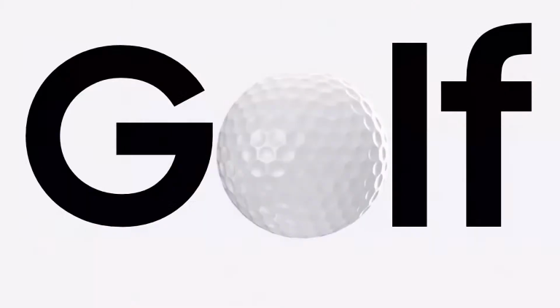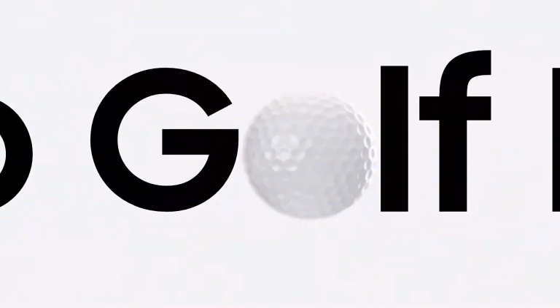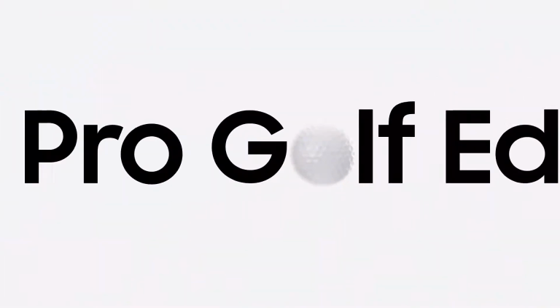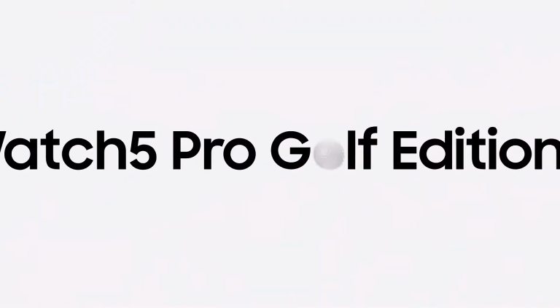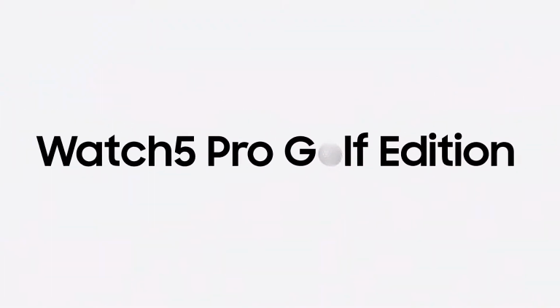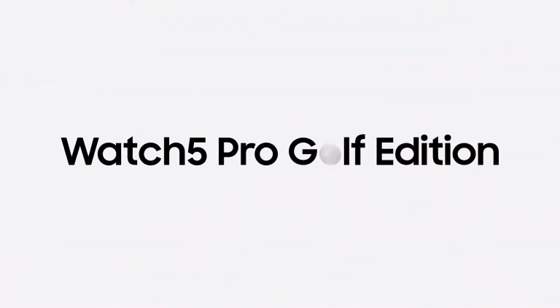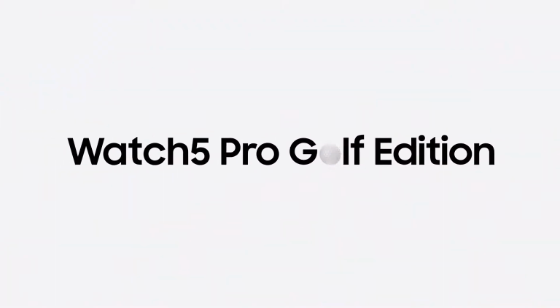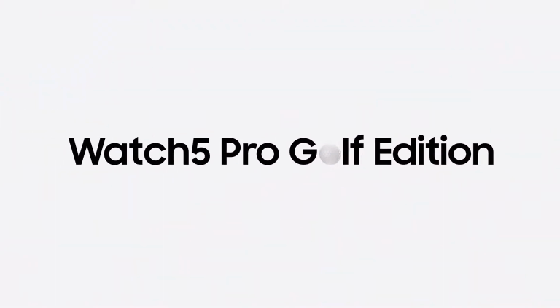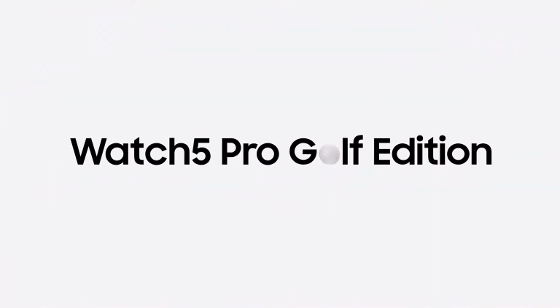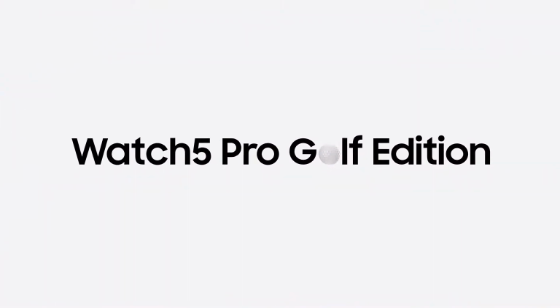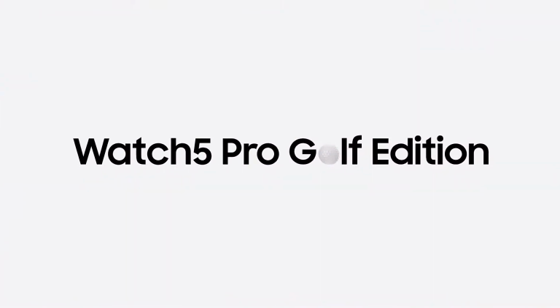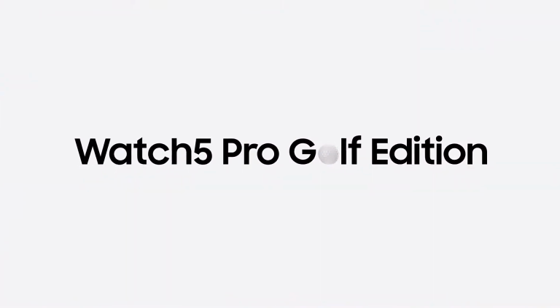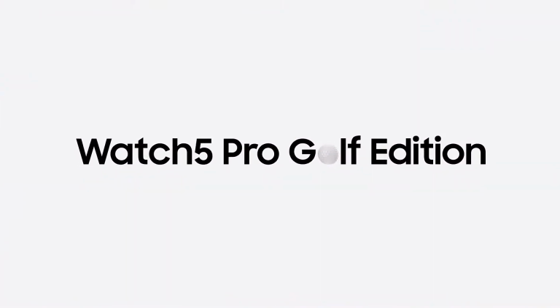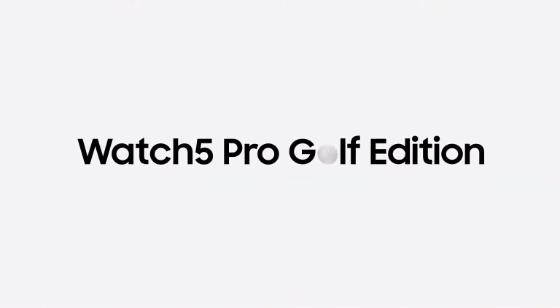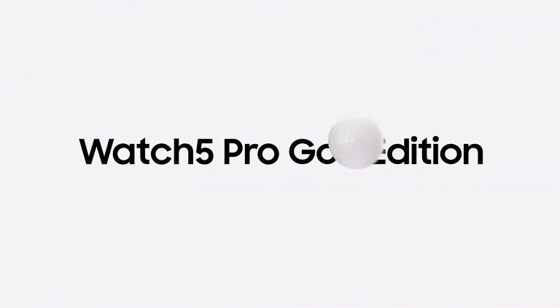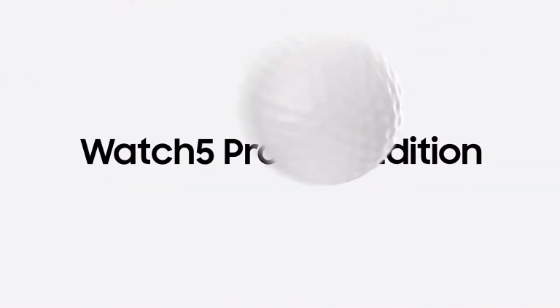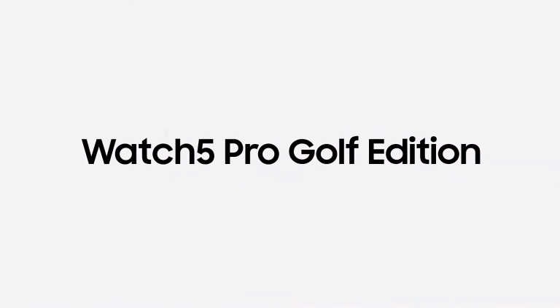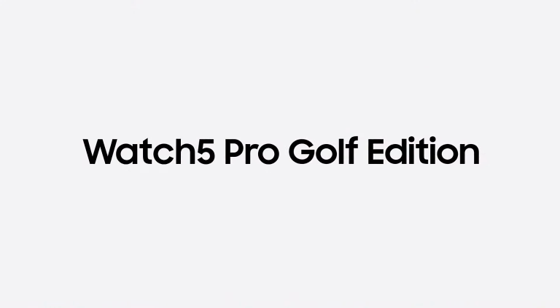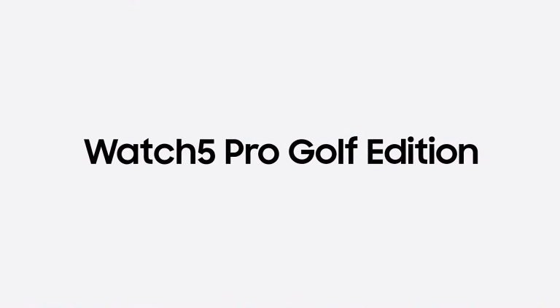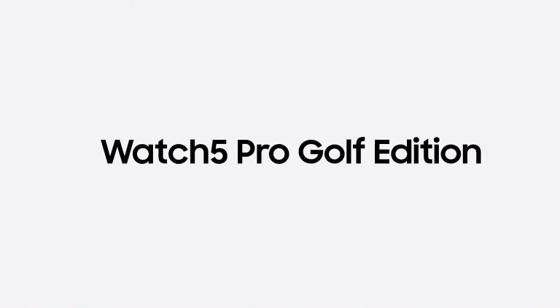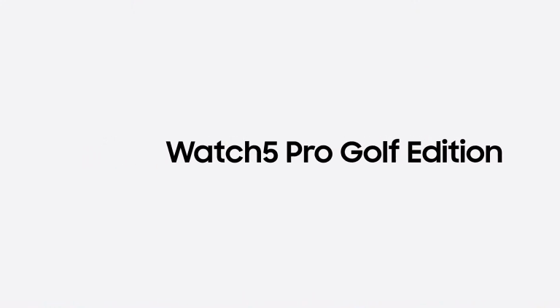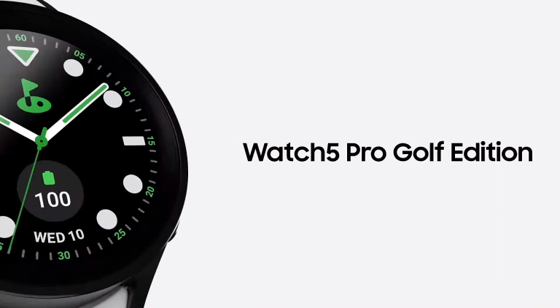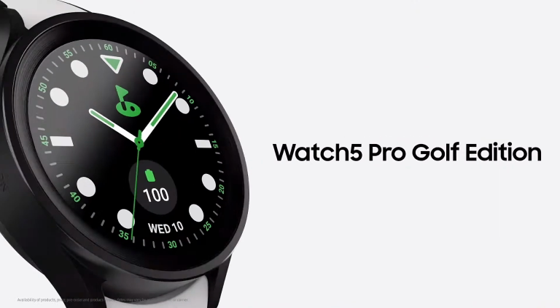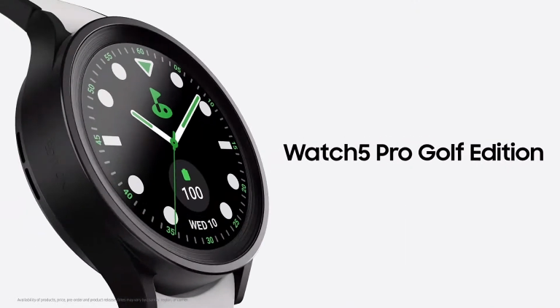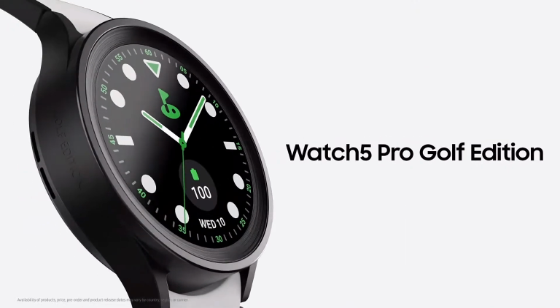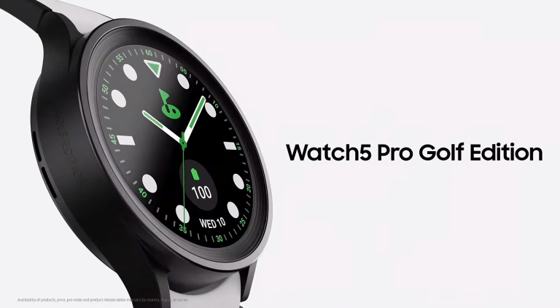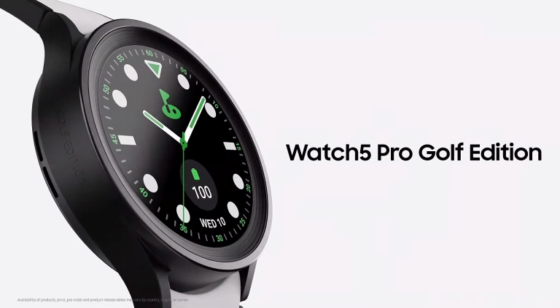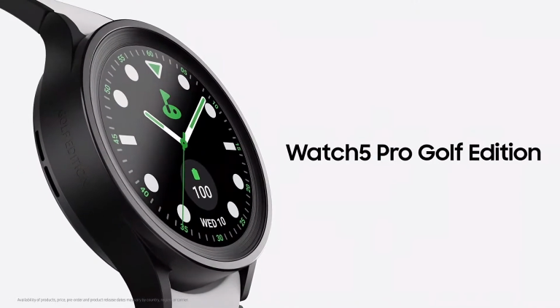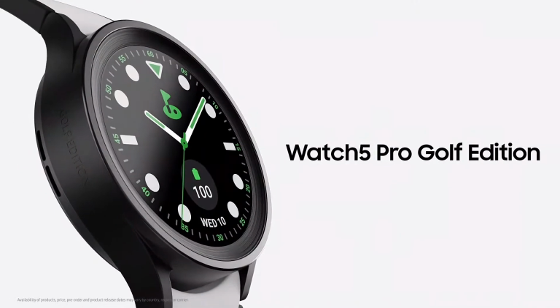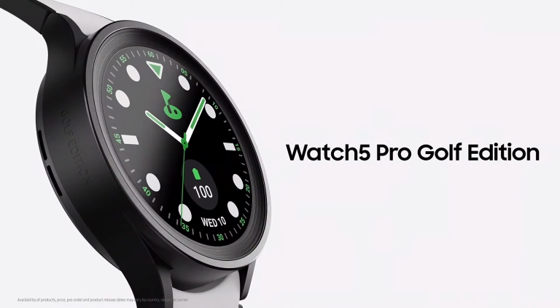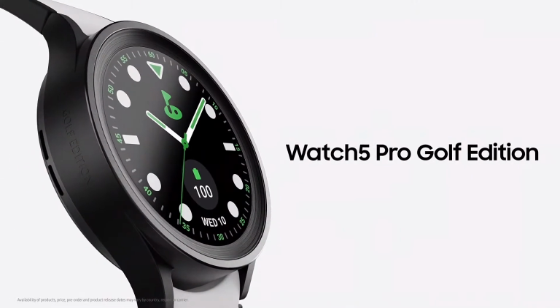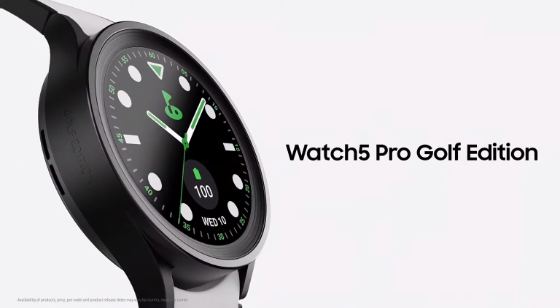And for those of you who love golf, there's also a special Watch 5 Golf Edition.